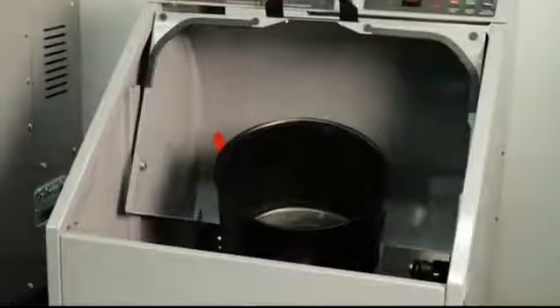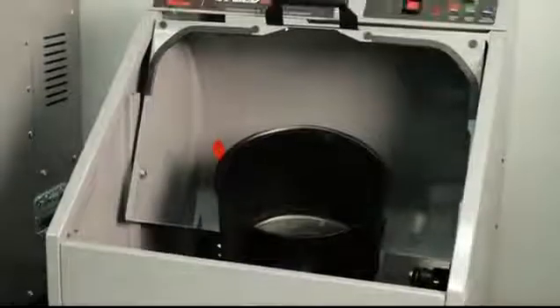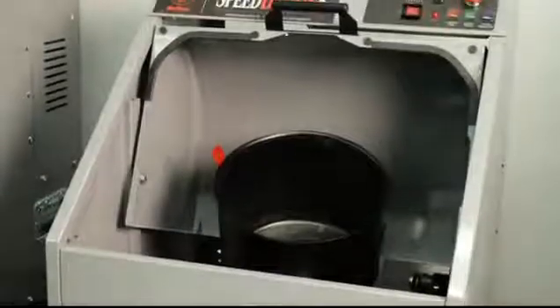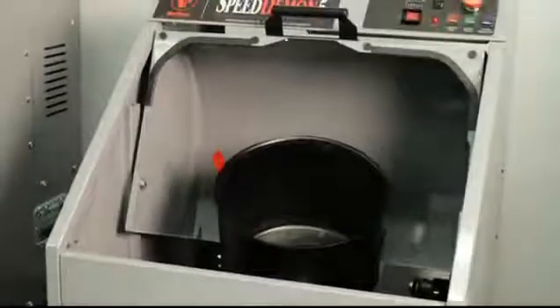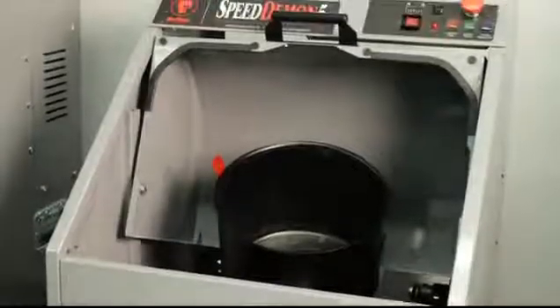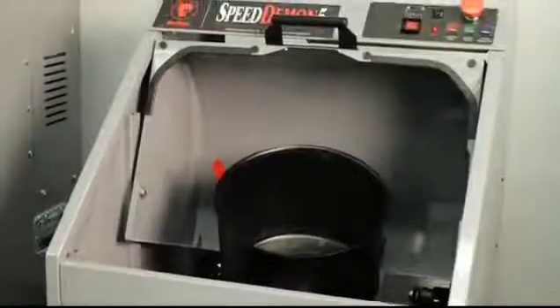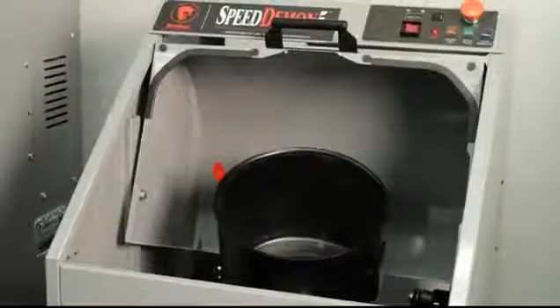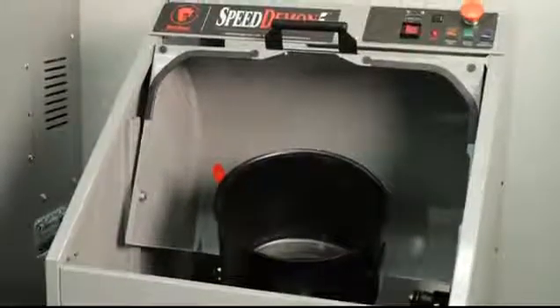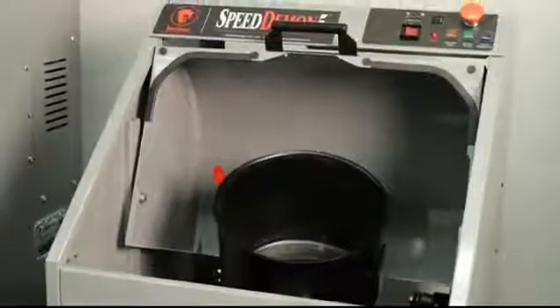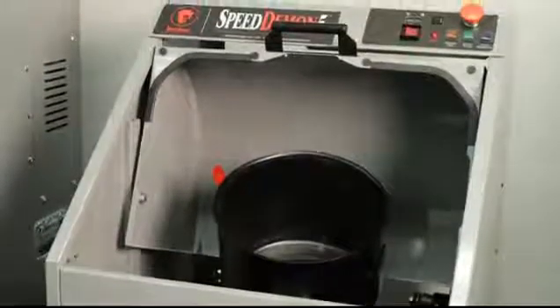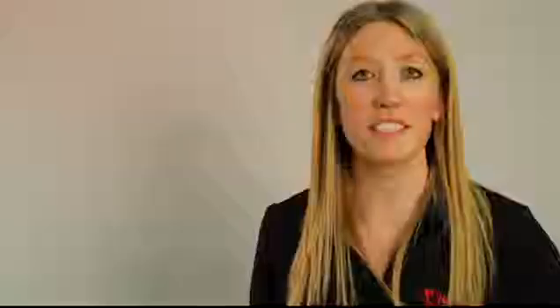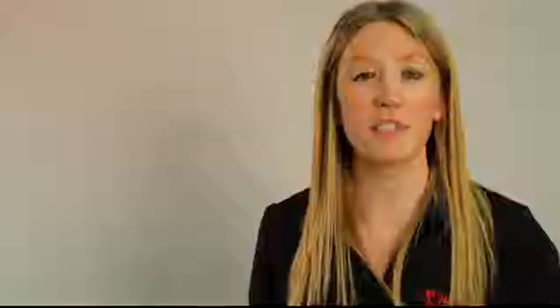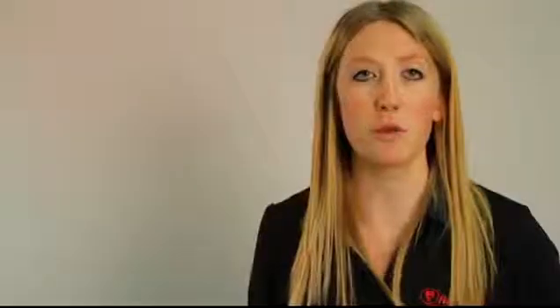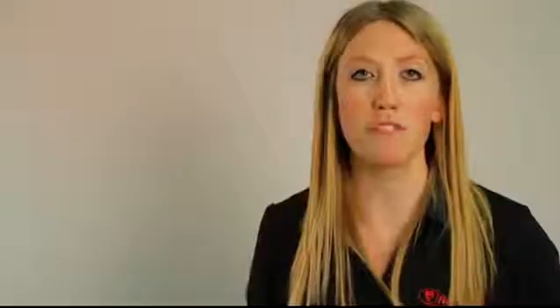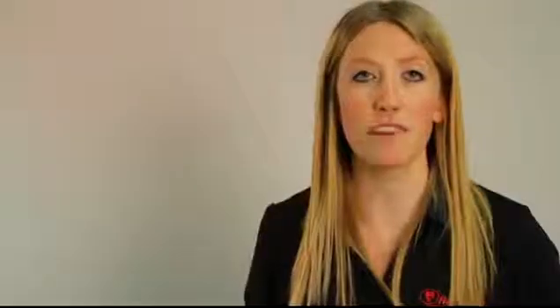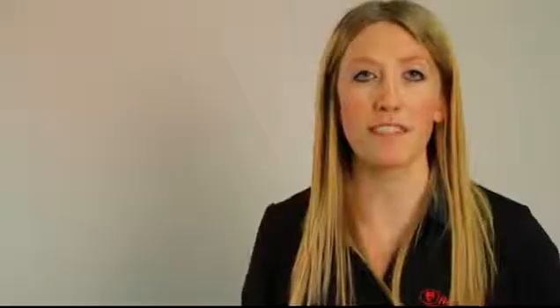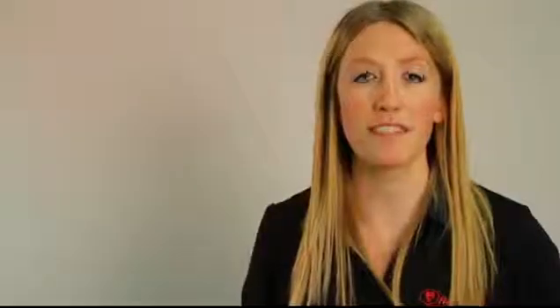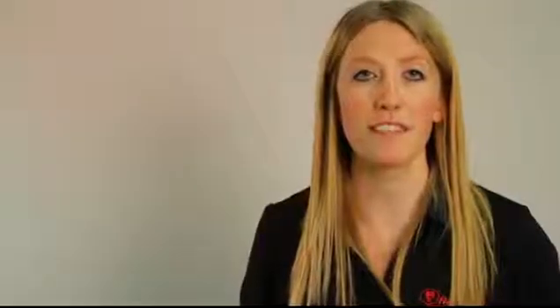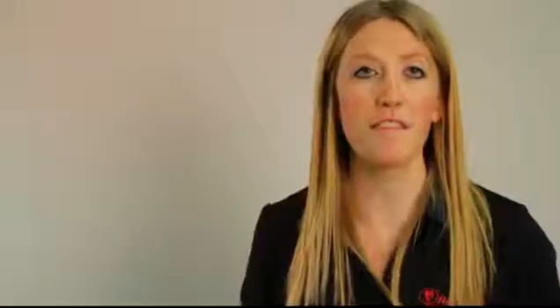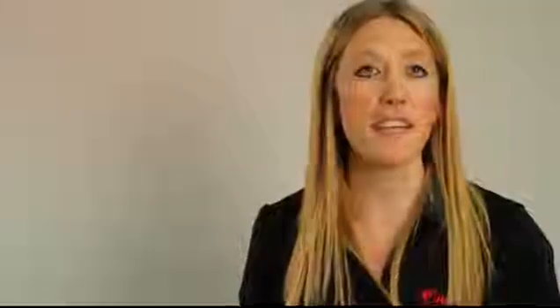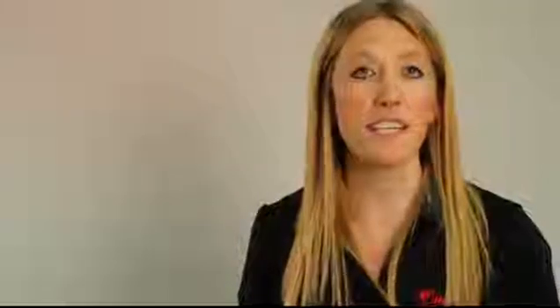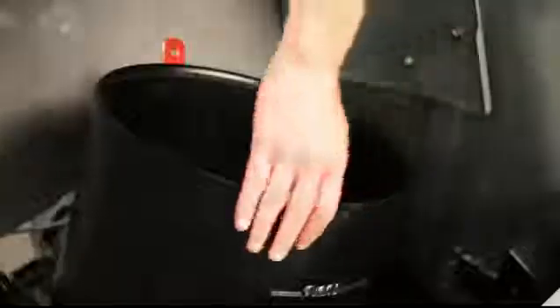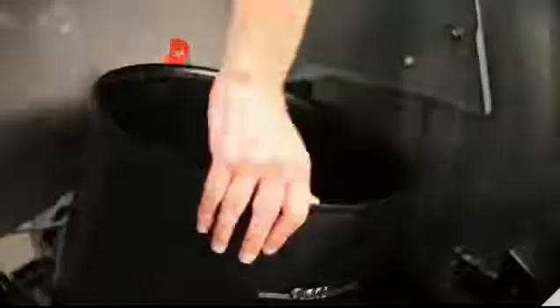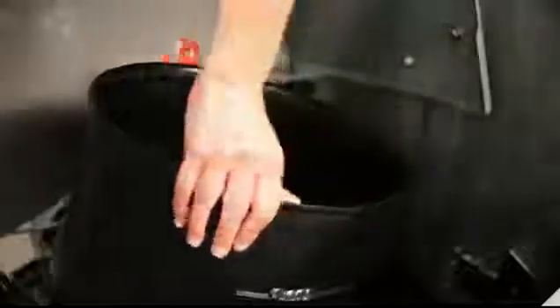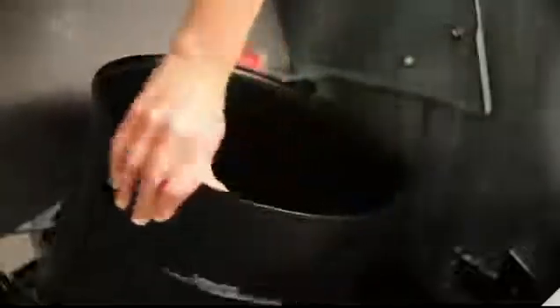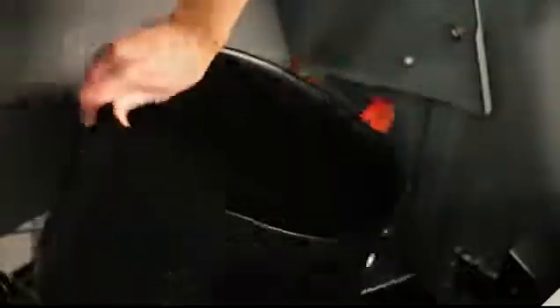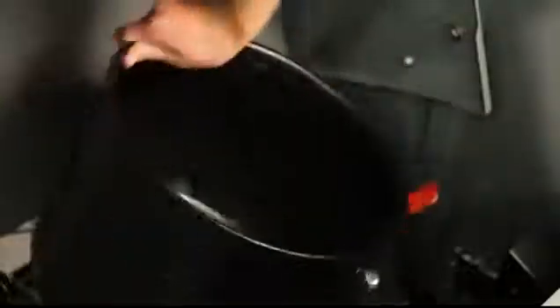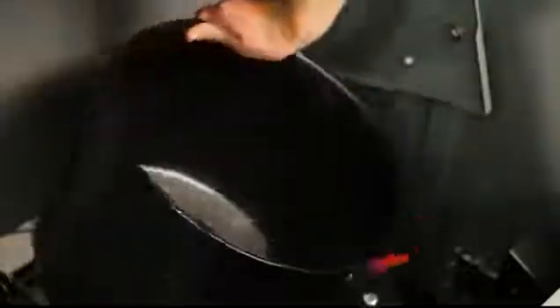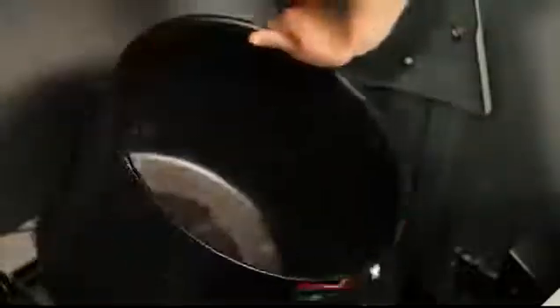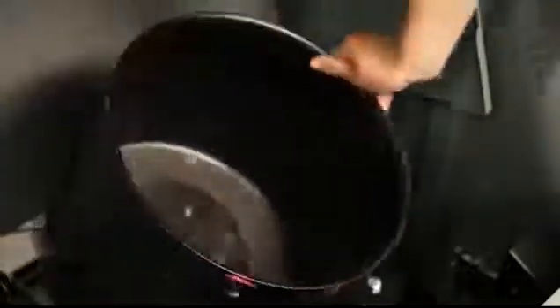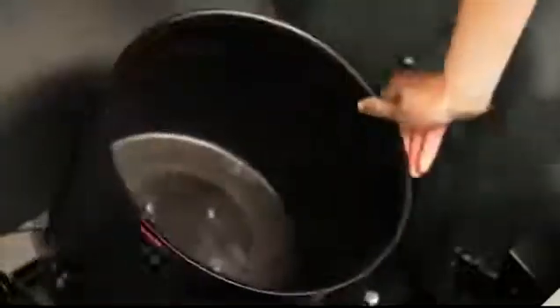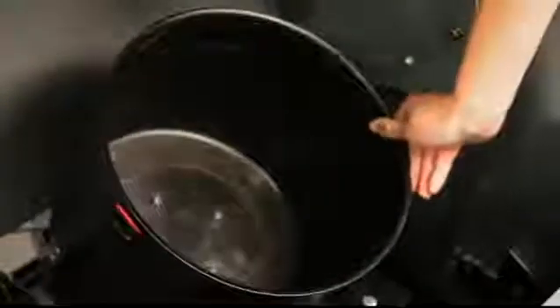First, make sure that the can holder is tilted towards the front. If it isn't, you can simply spin it by hand until it is.